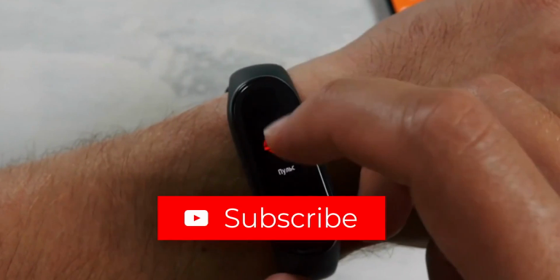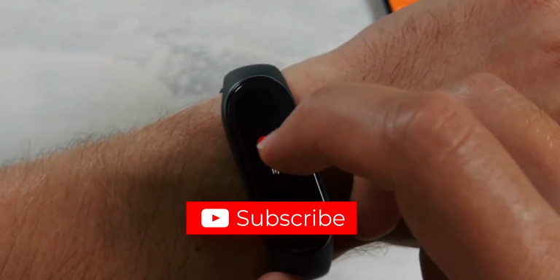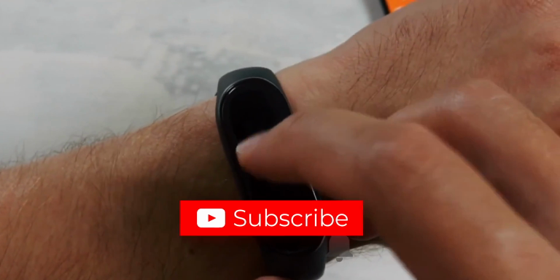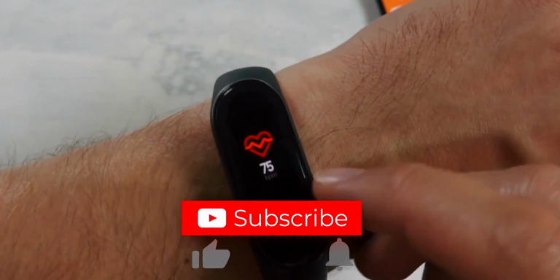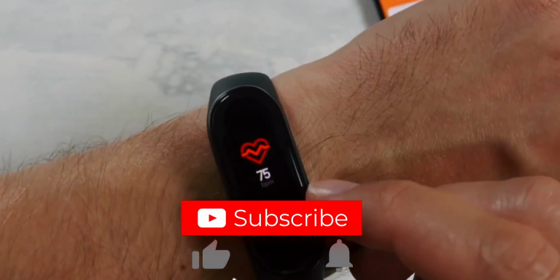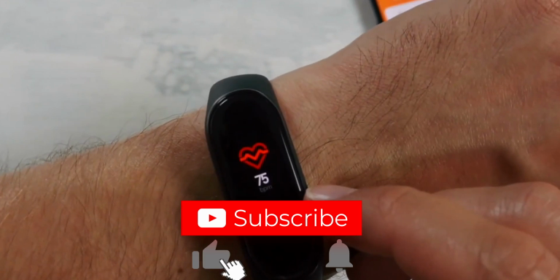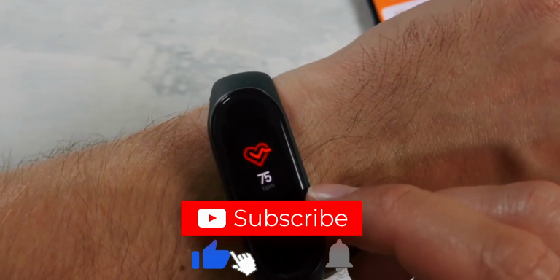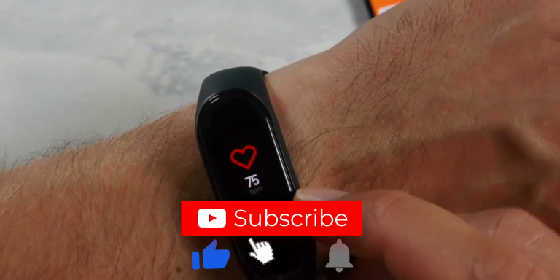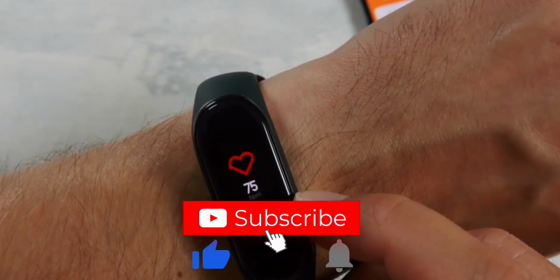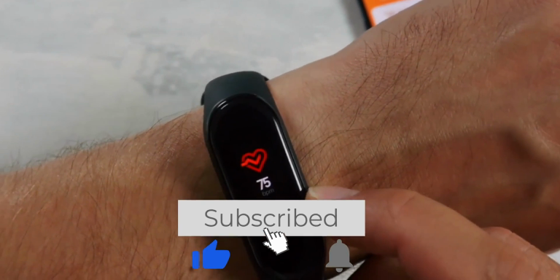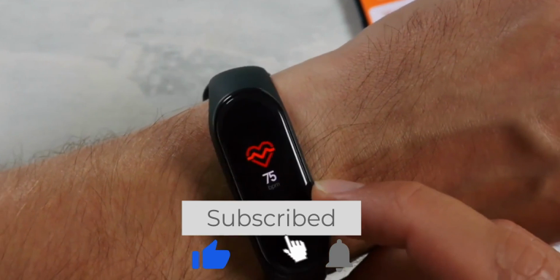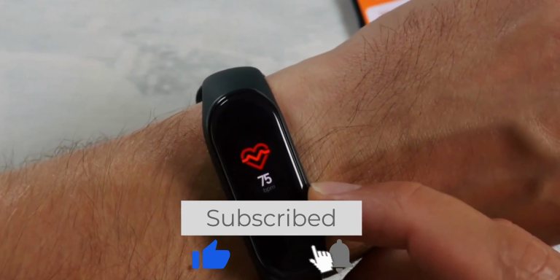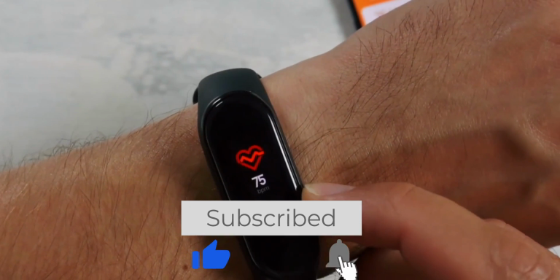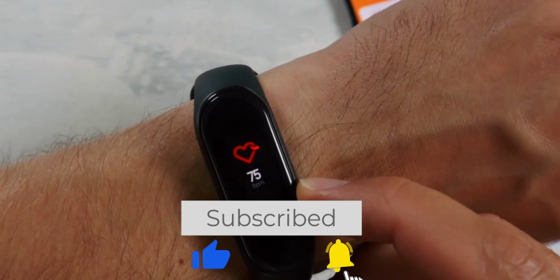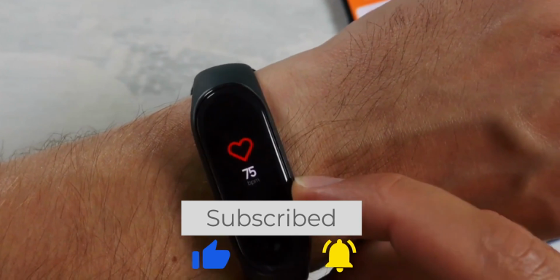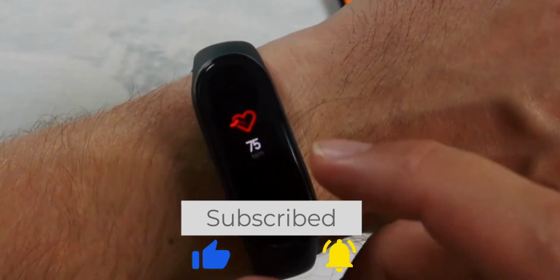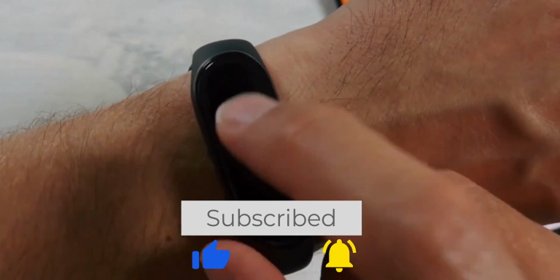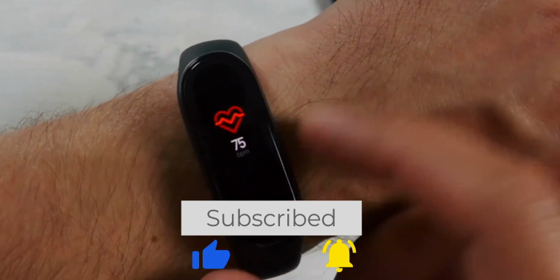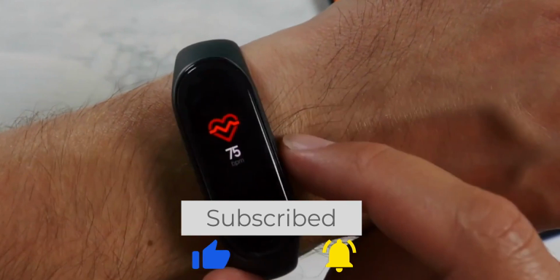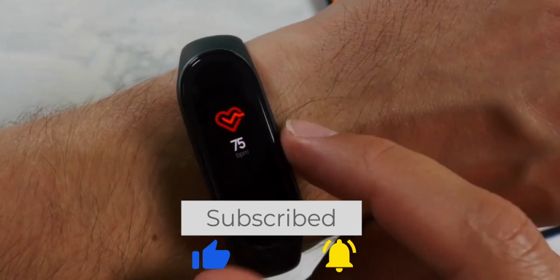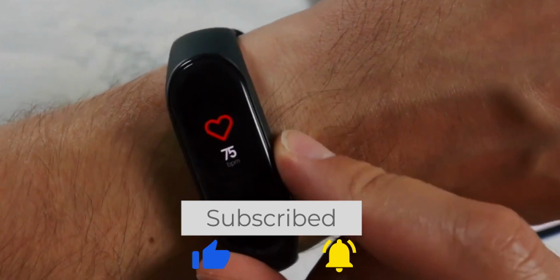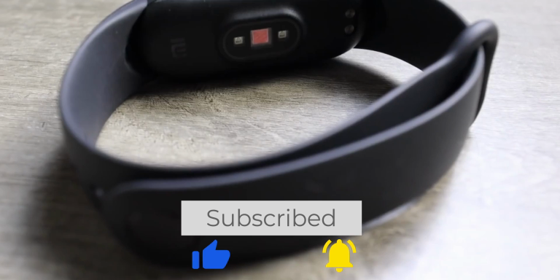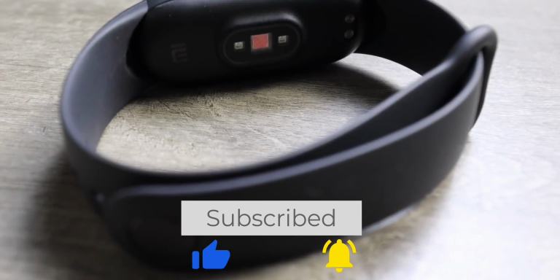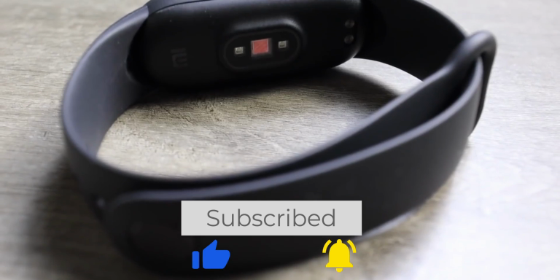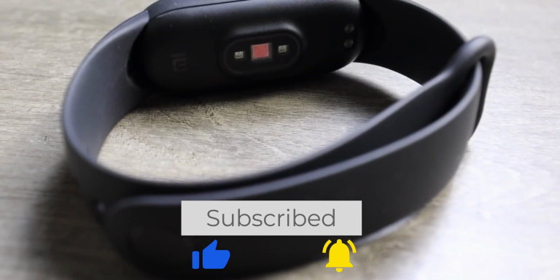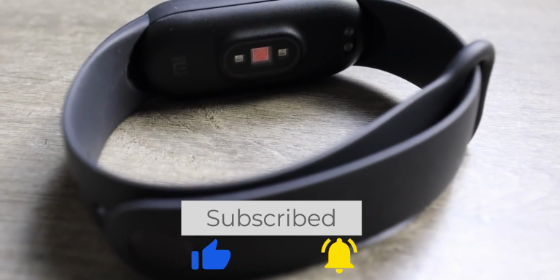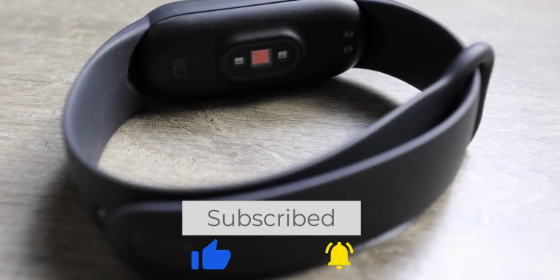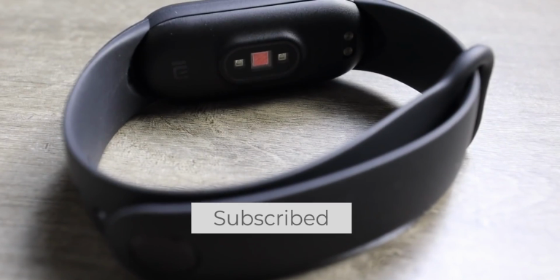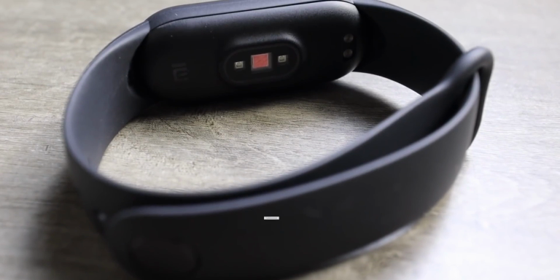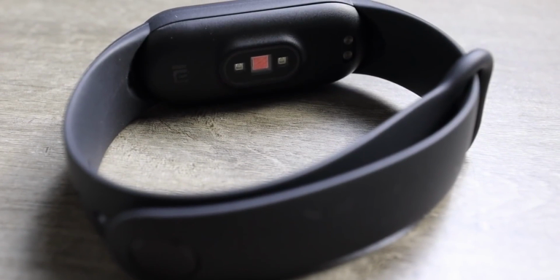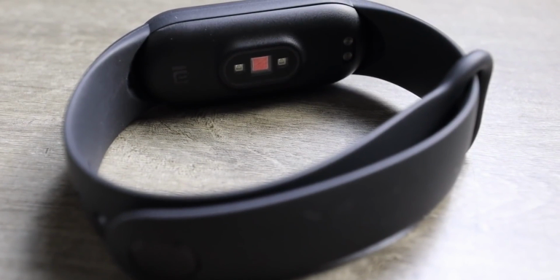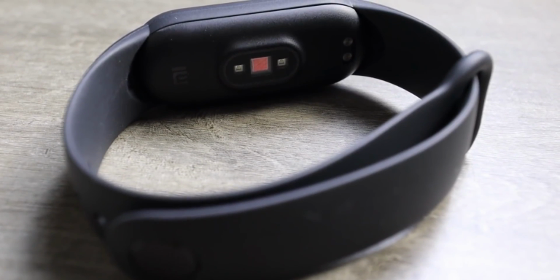Greetings to everyone, my name is Asoznan and before we start, I suggest you subscribe to my channel and ring the bell. Let's discuss the news.